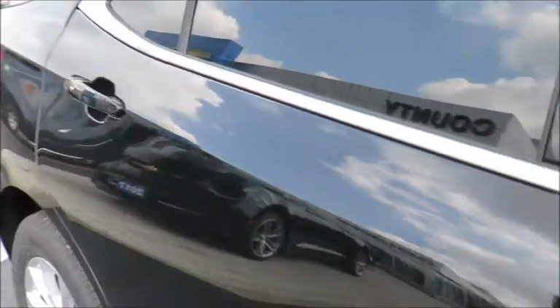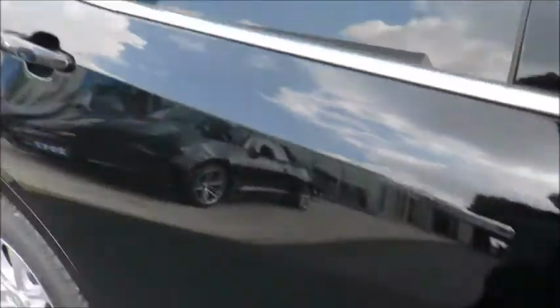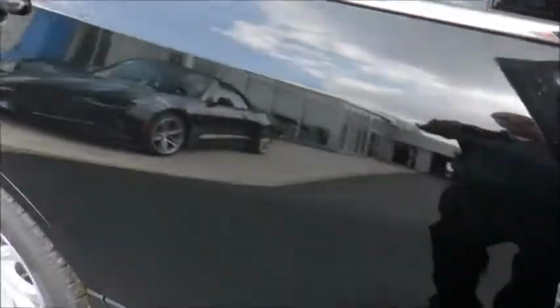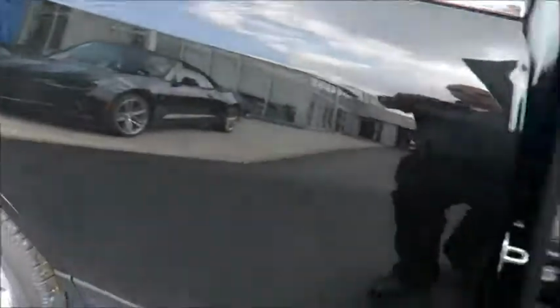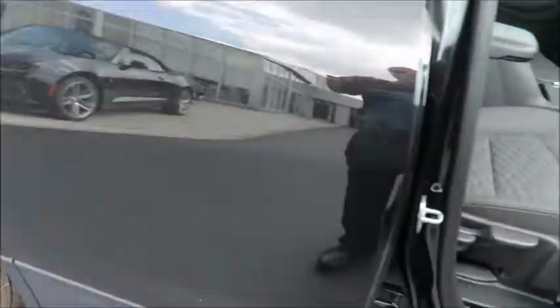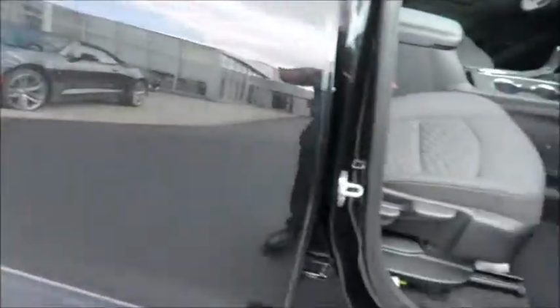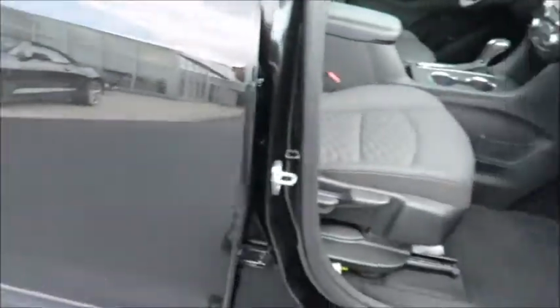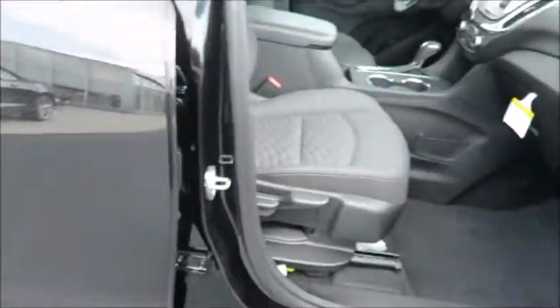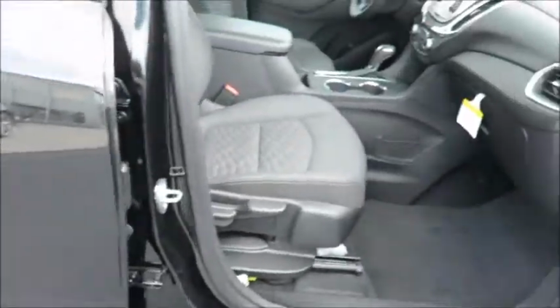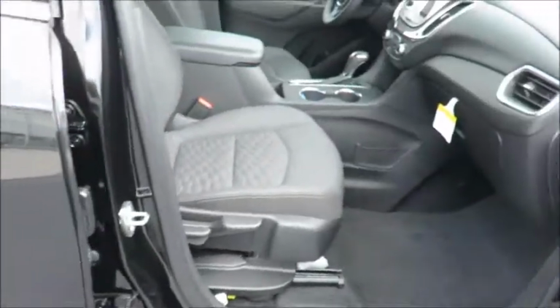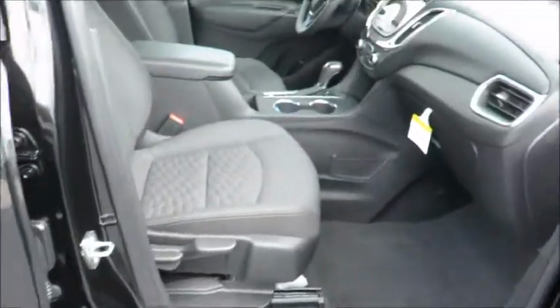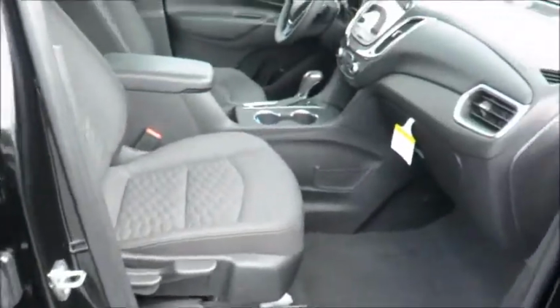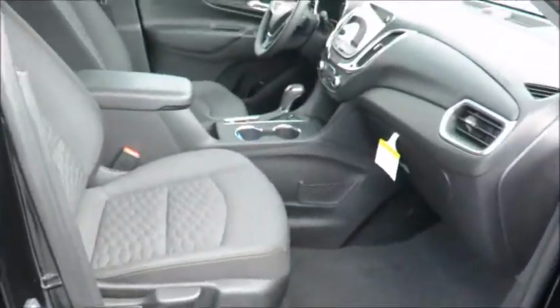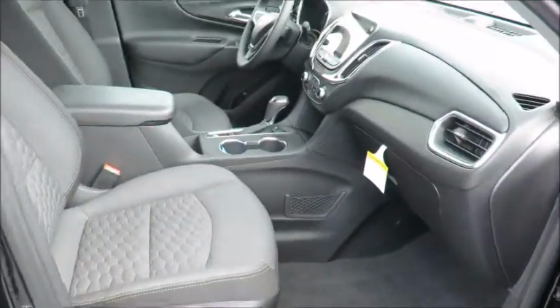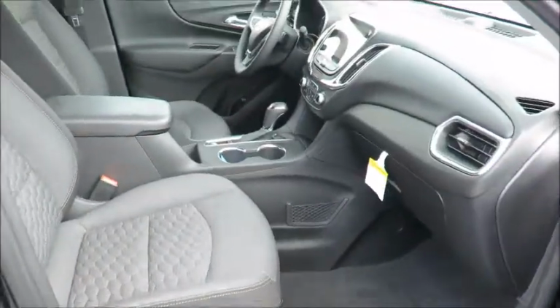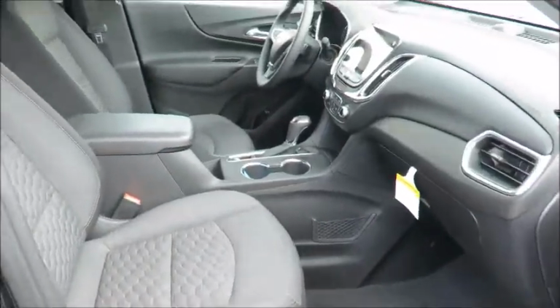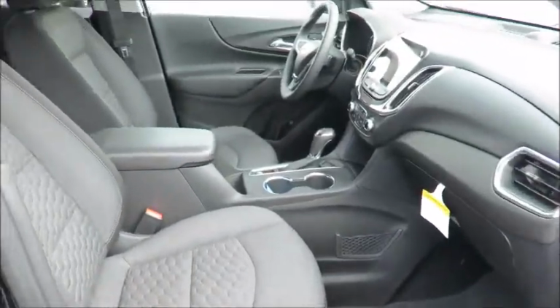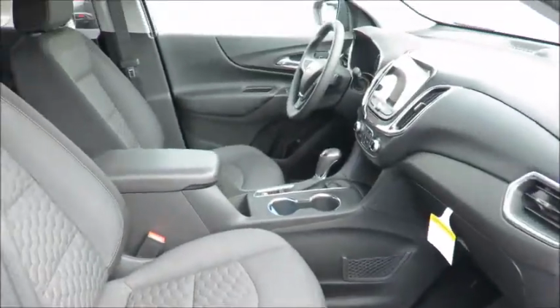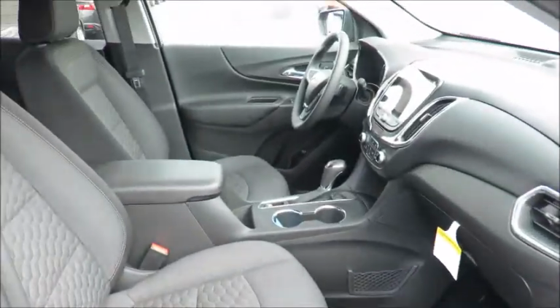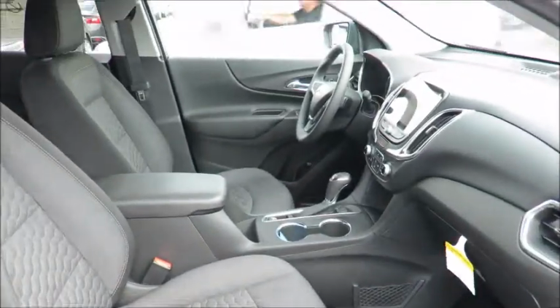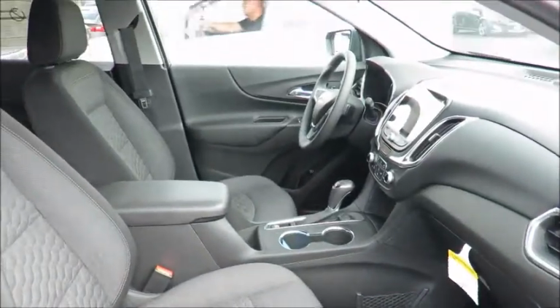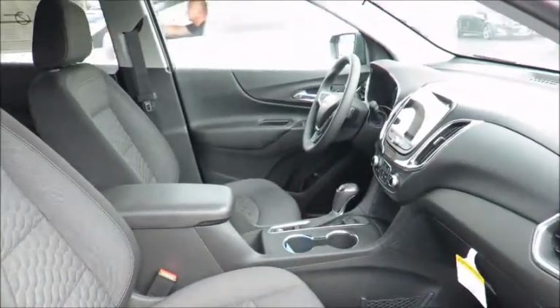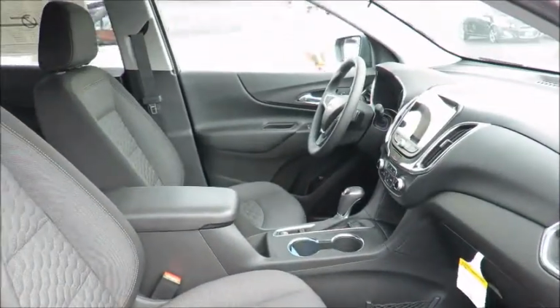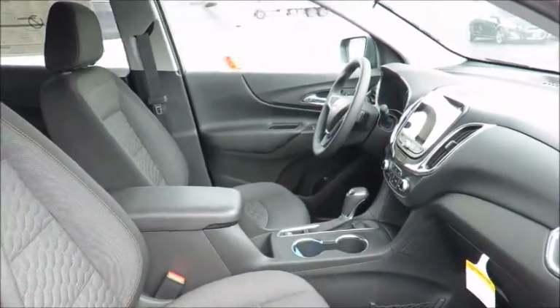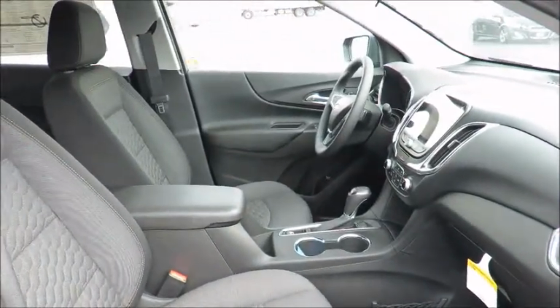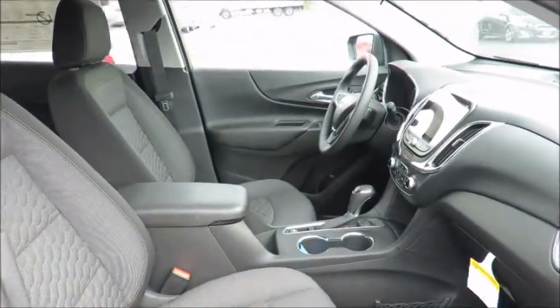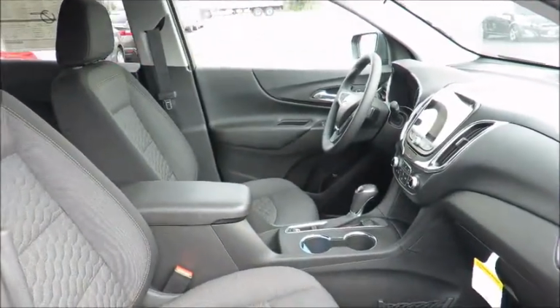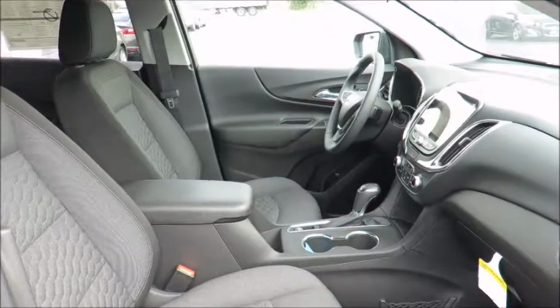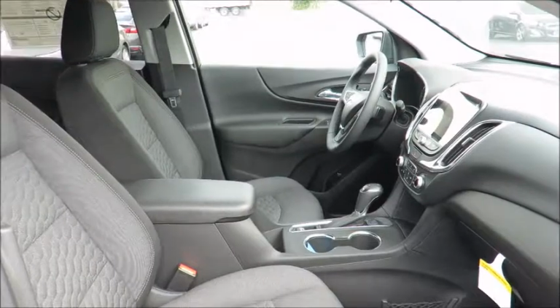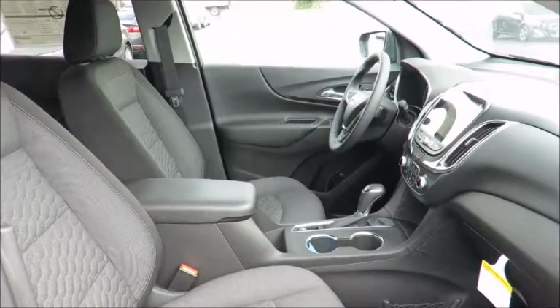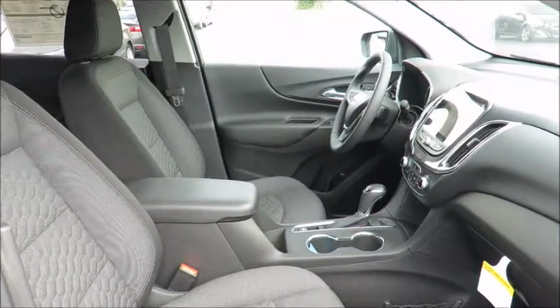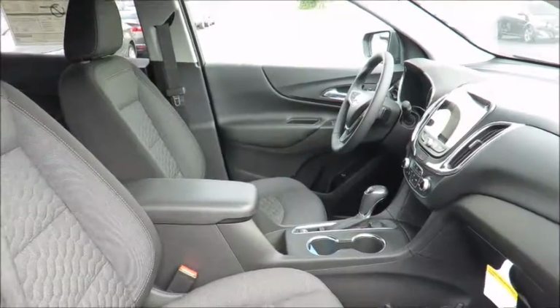You can even take advantage of our valet service, in which we pick up your car and drop it off for you when service is complete.